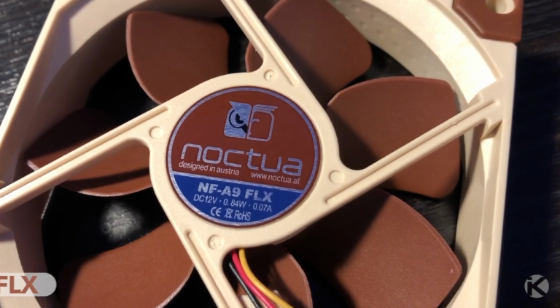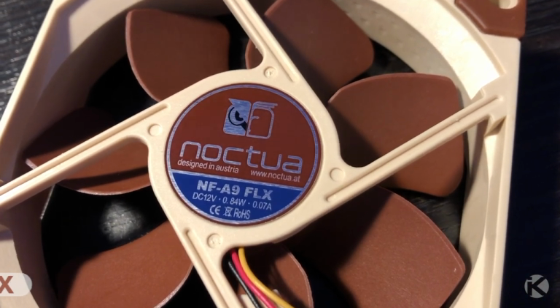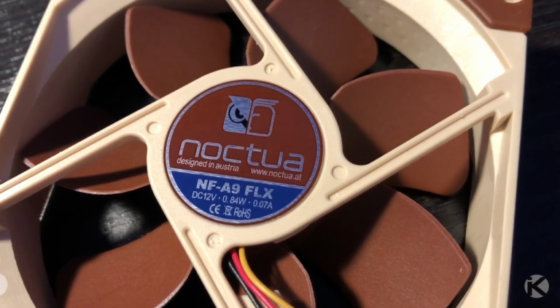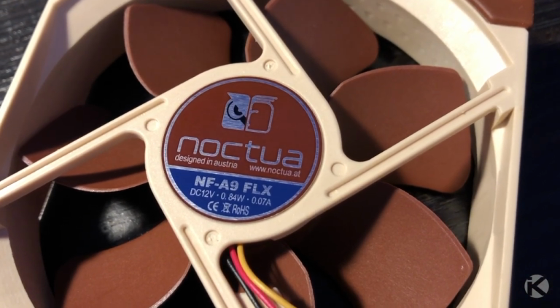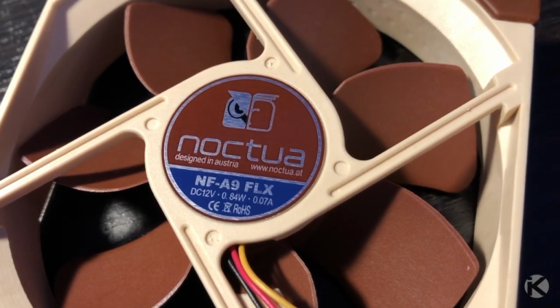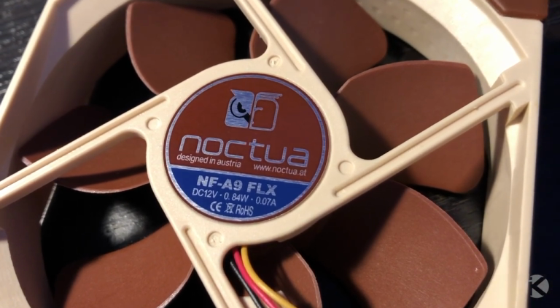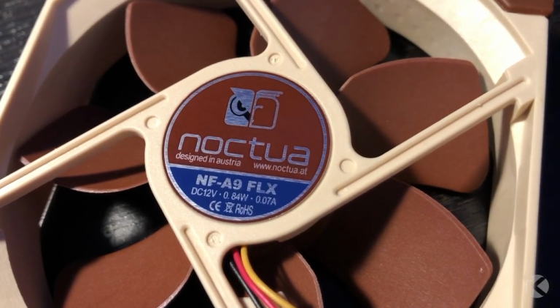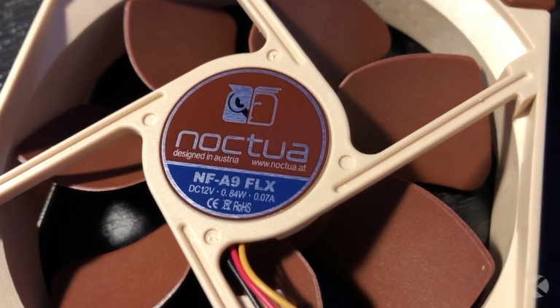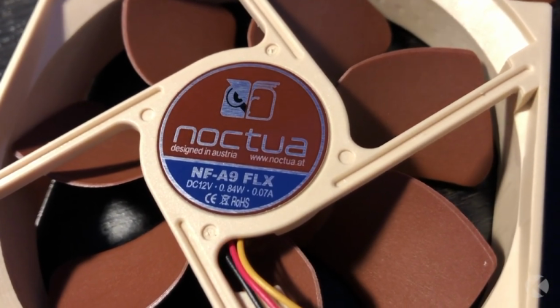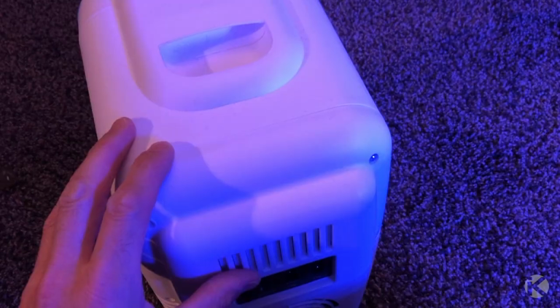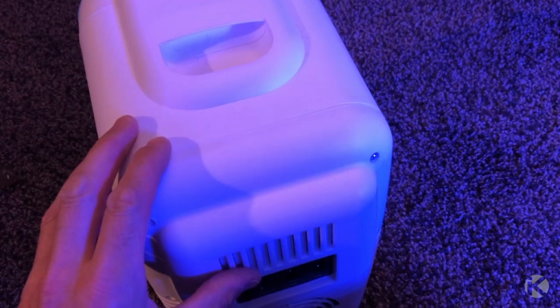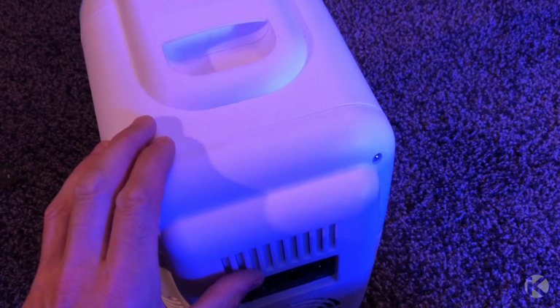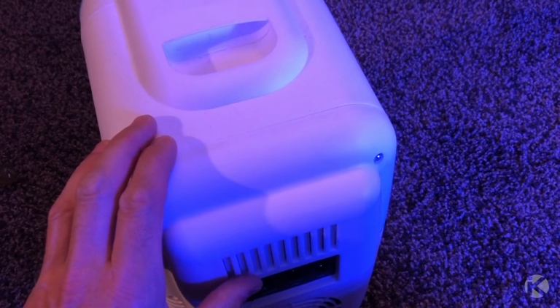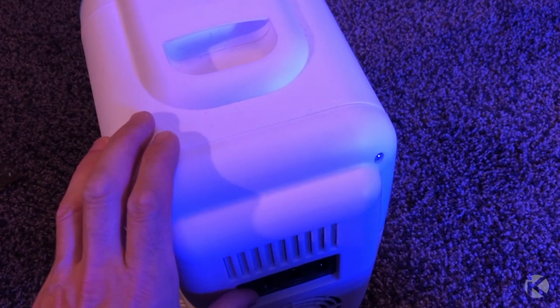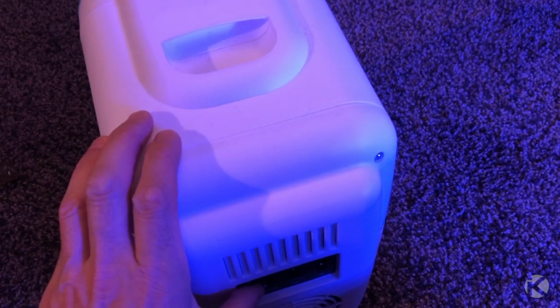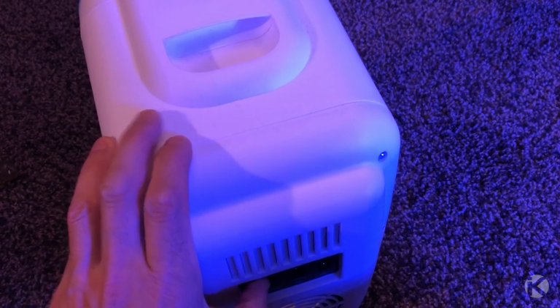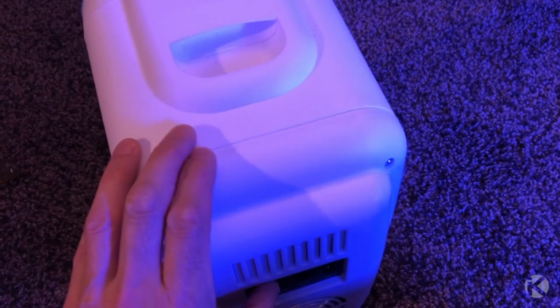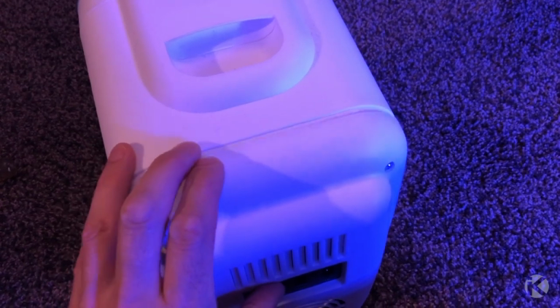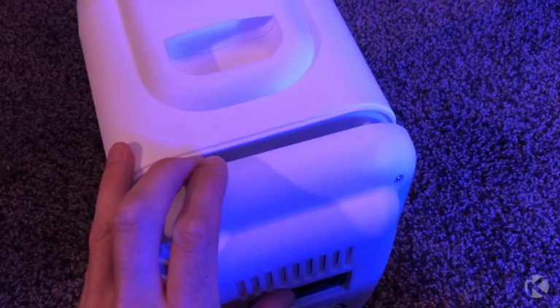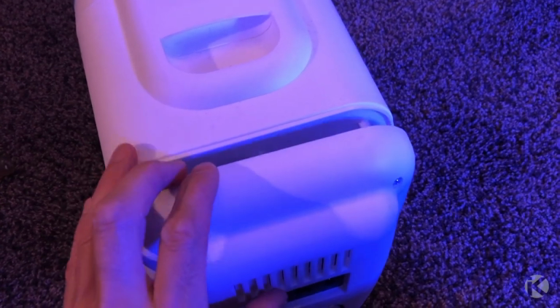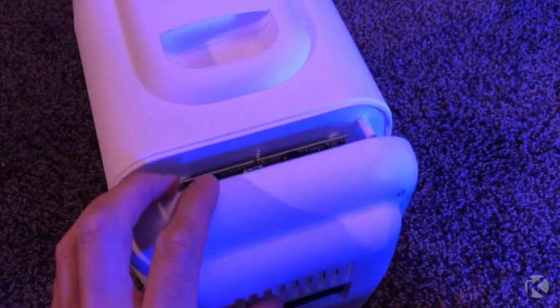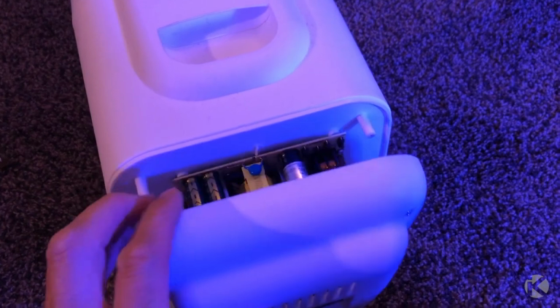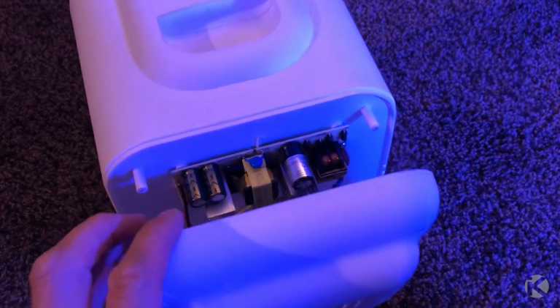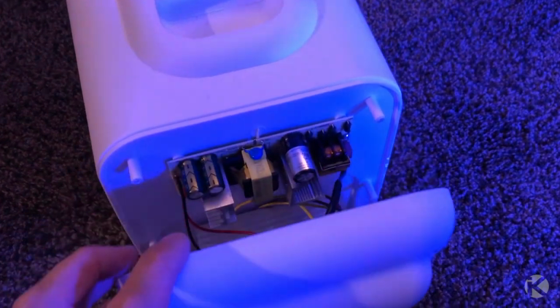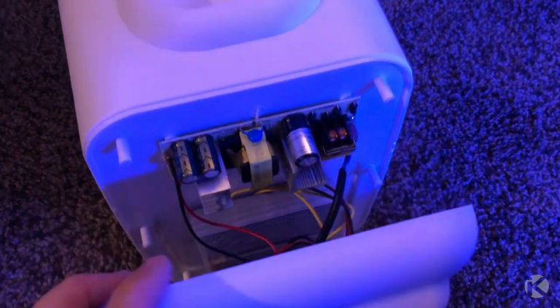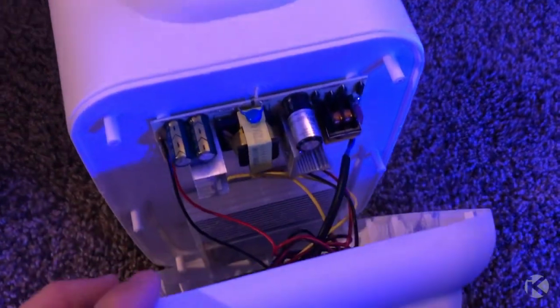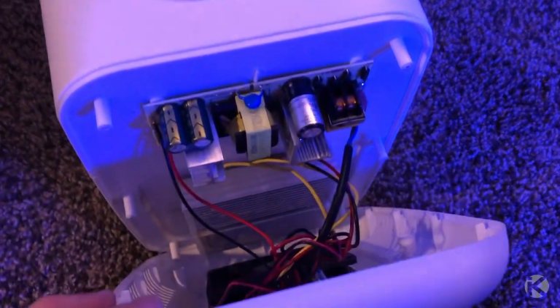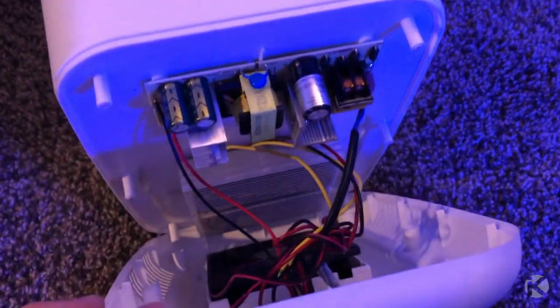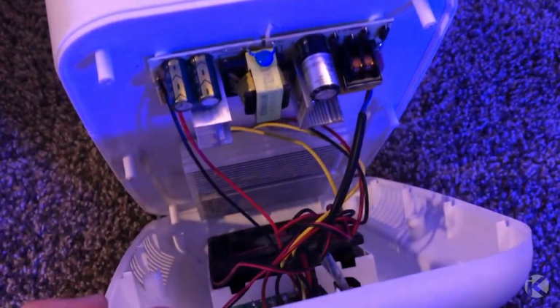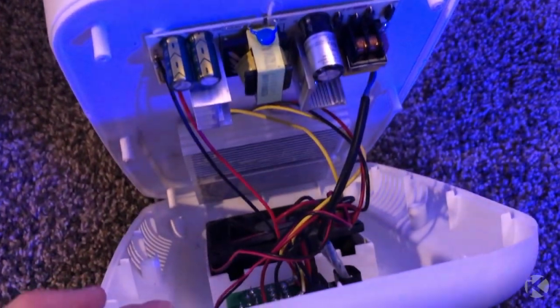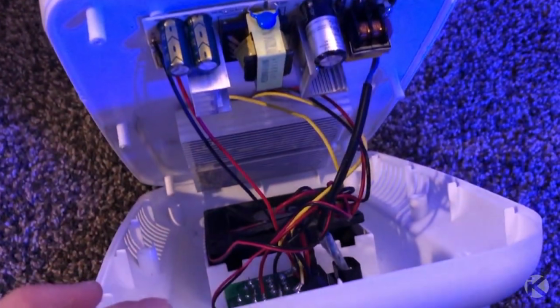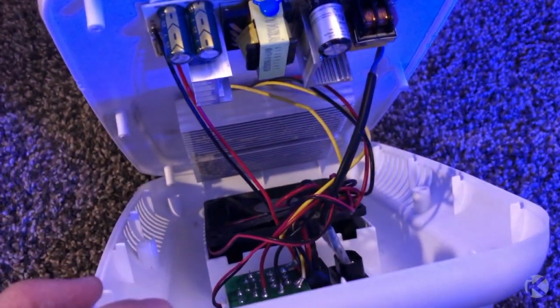After removing the six Phillips head screws on the back of the fridge, the back plastic opens to reveal its internals.